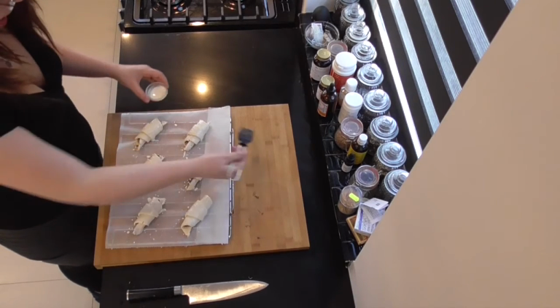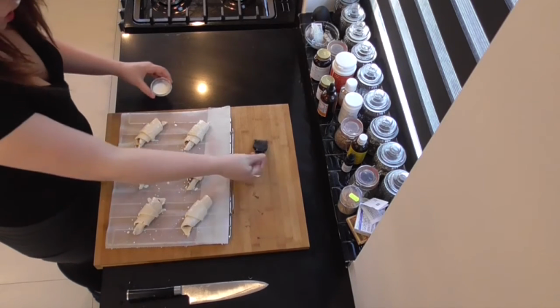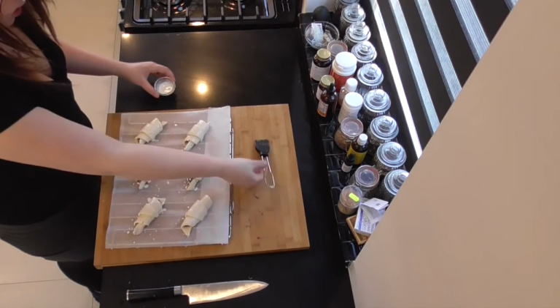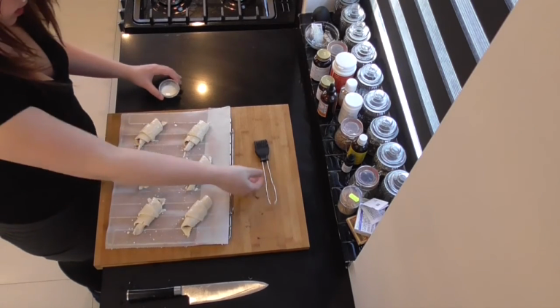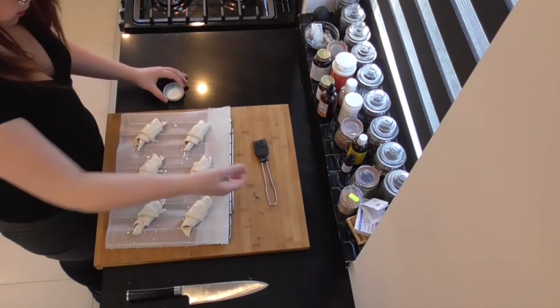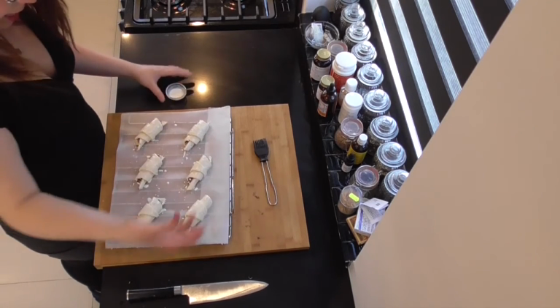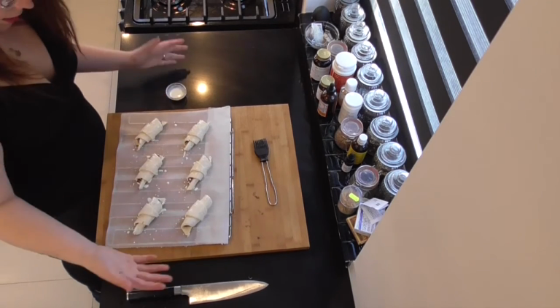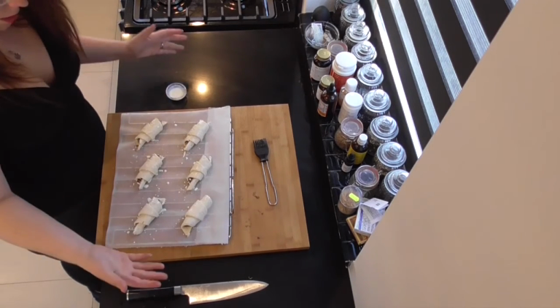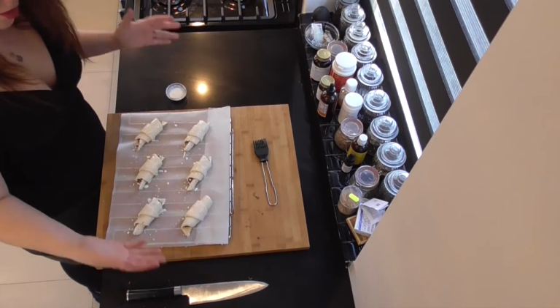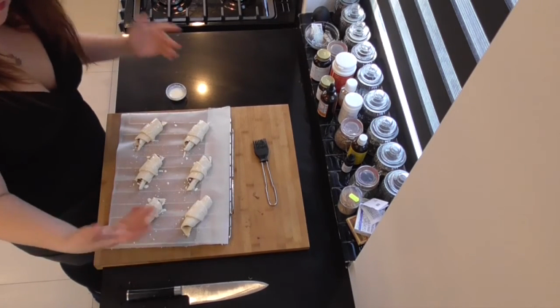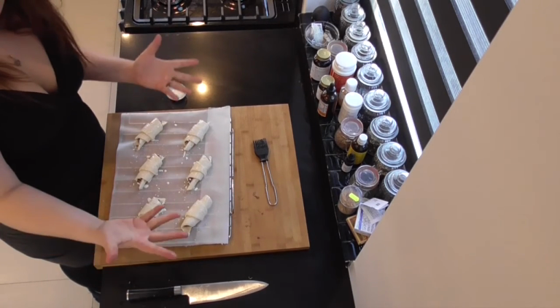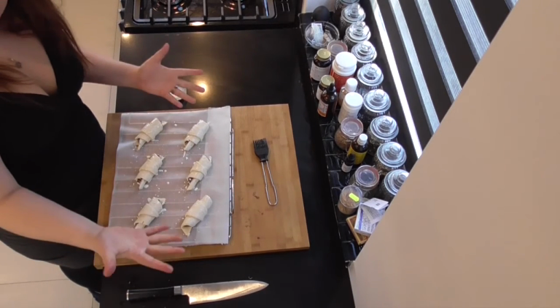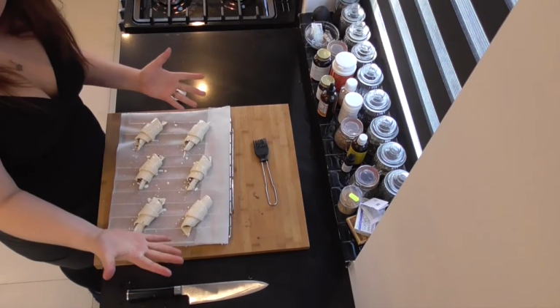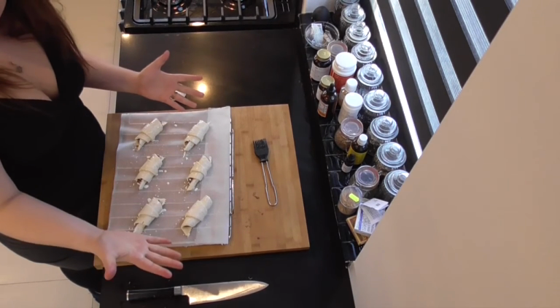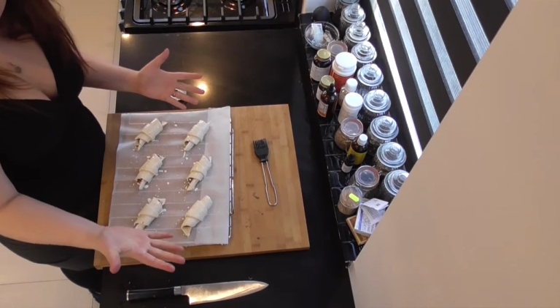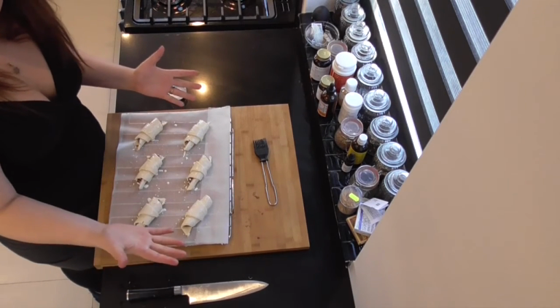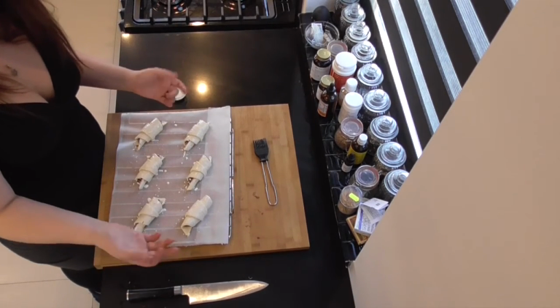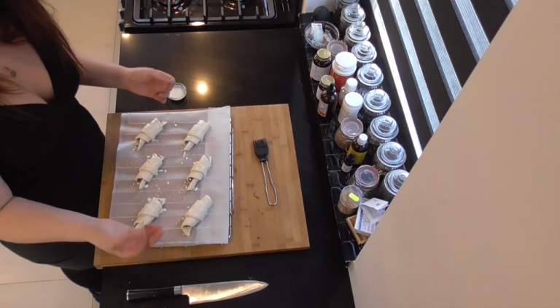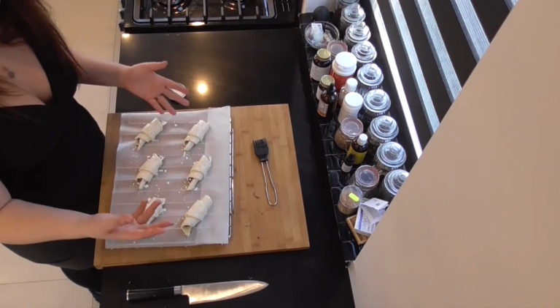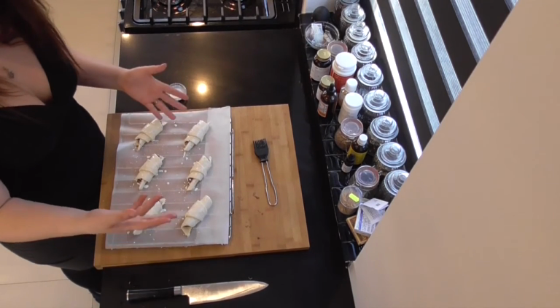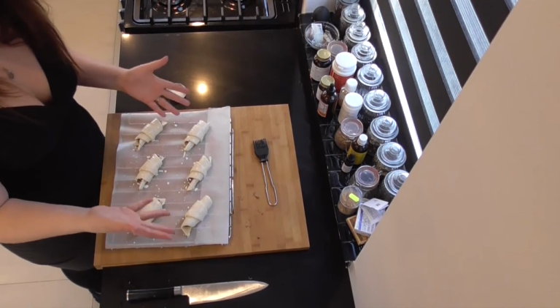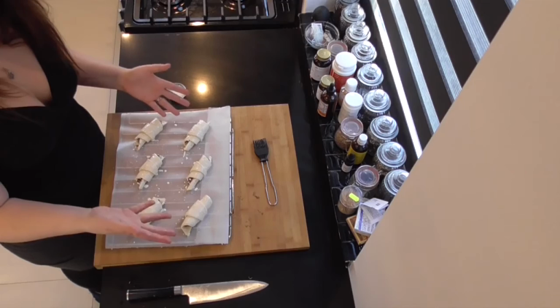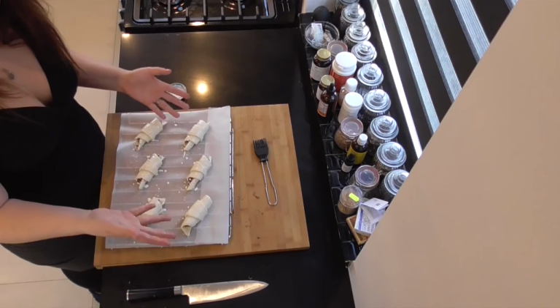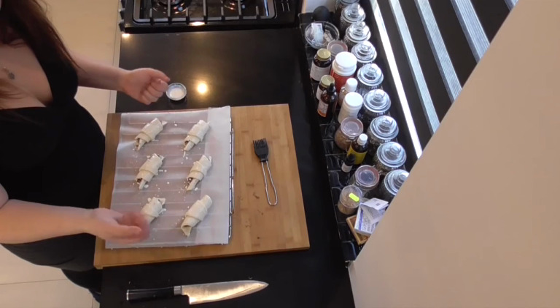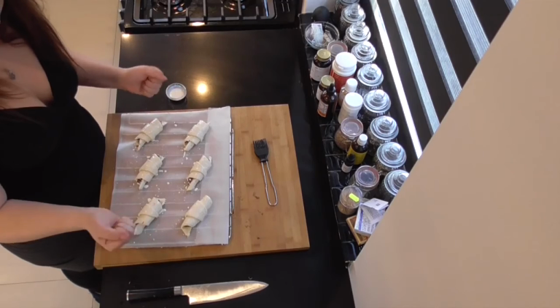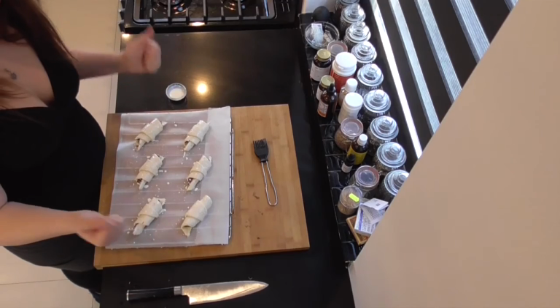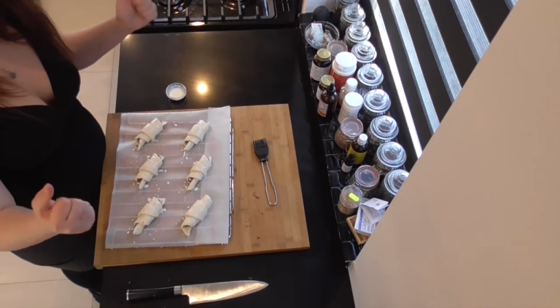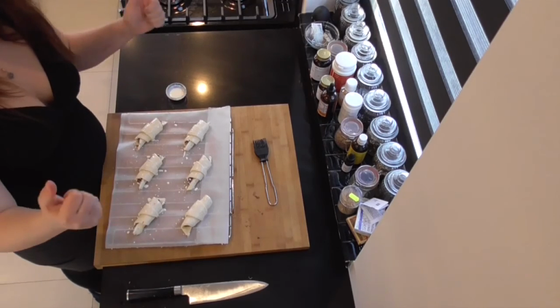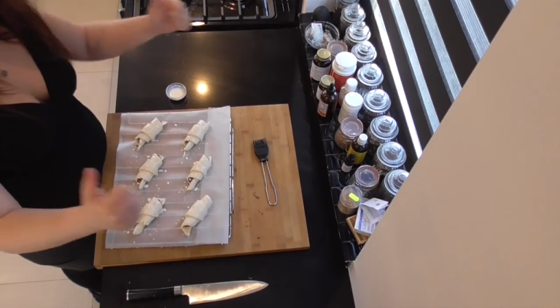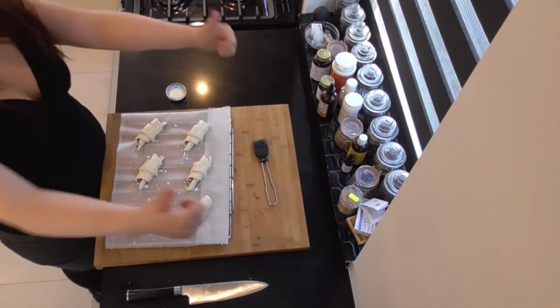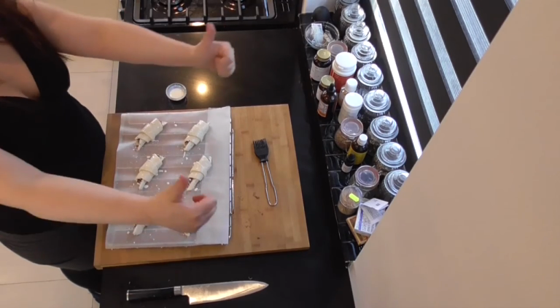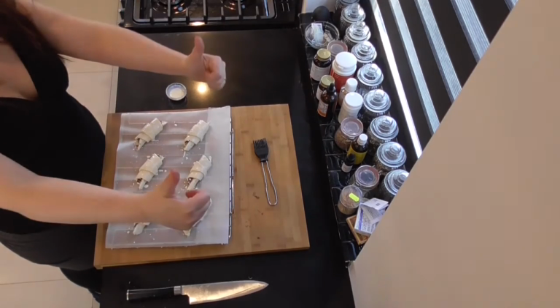And that's it. Just pop them in the oven for 12 to 15 minutes and you're all ready to go.